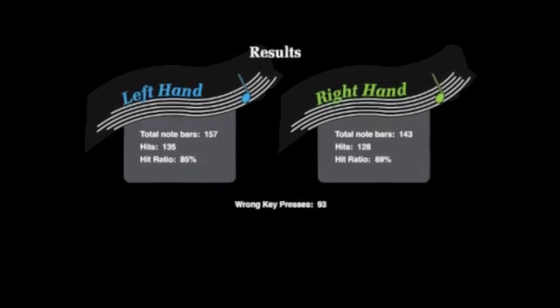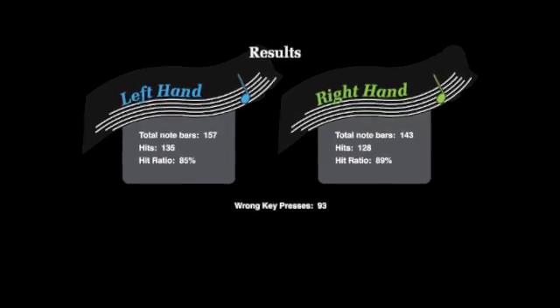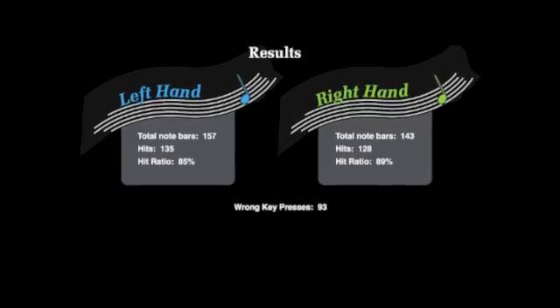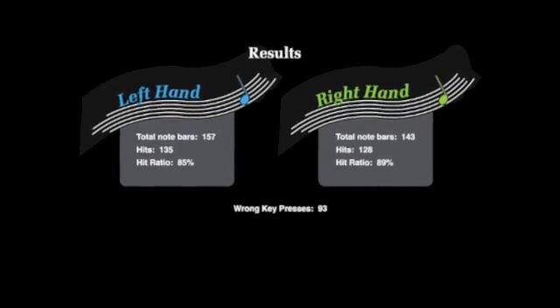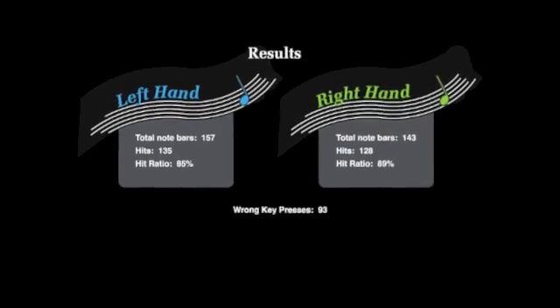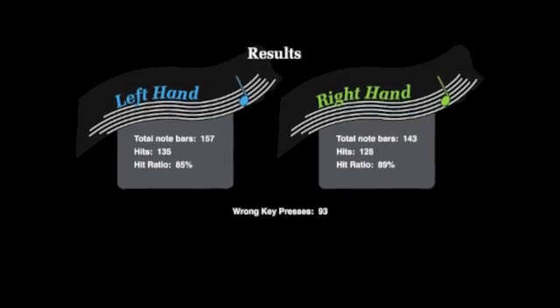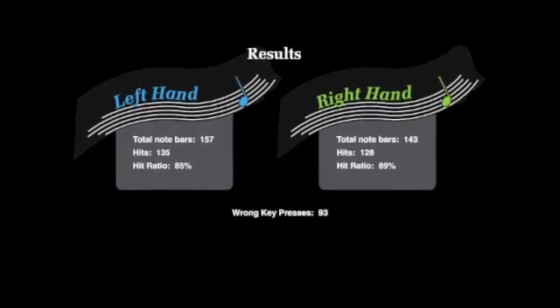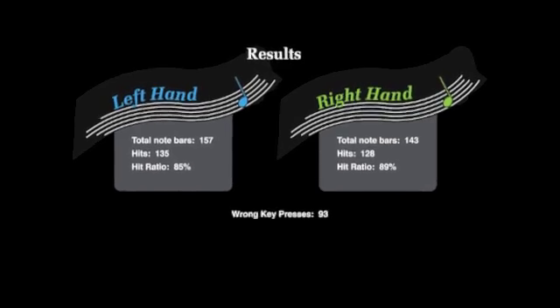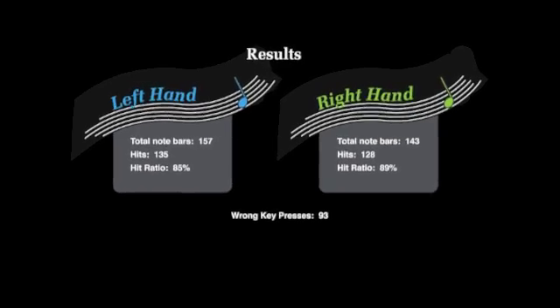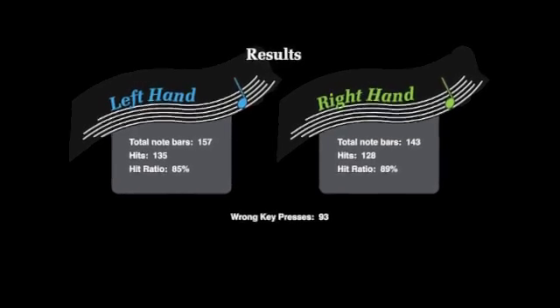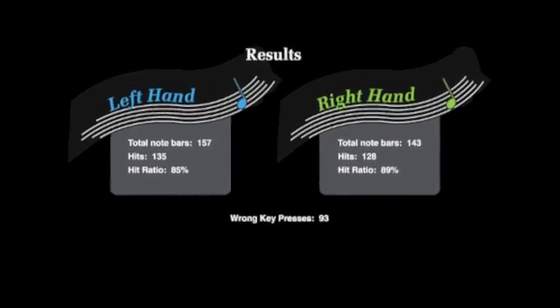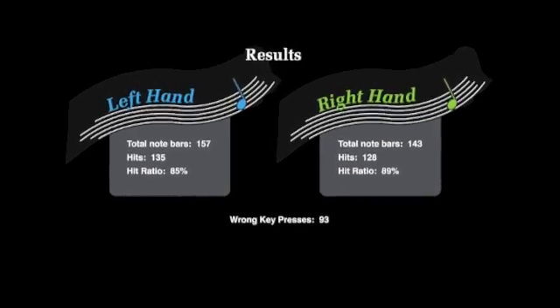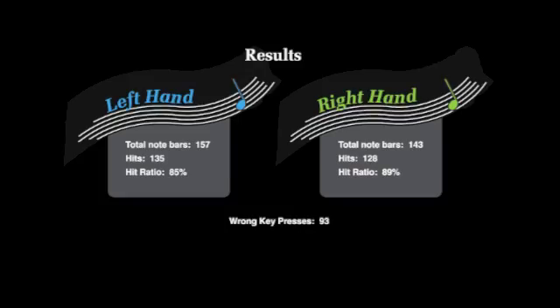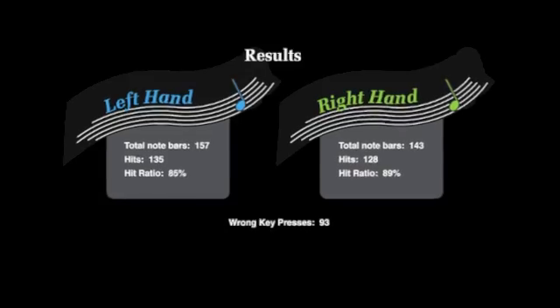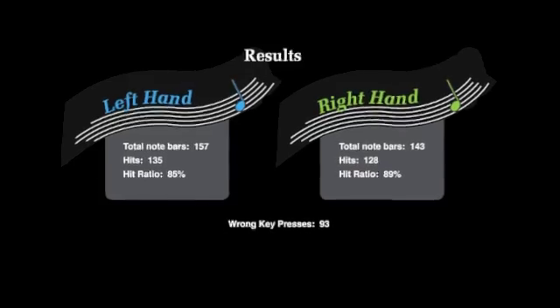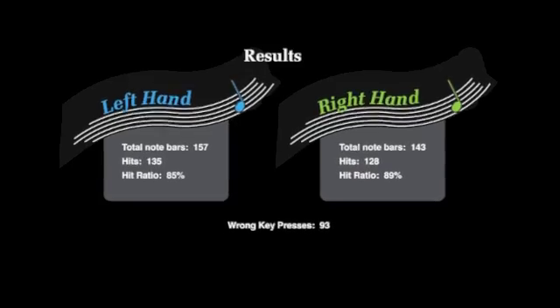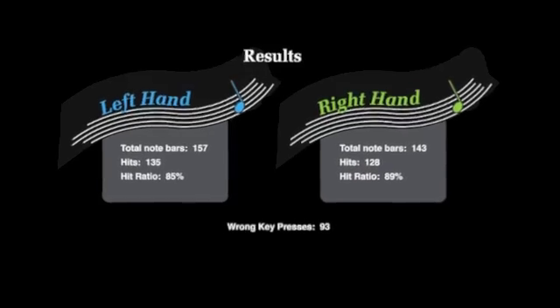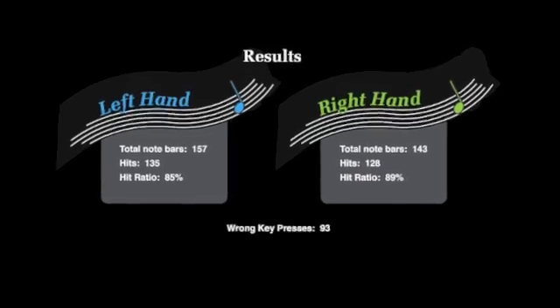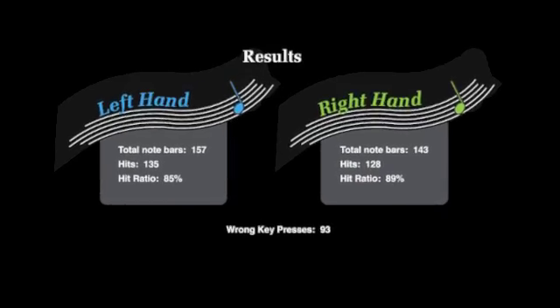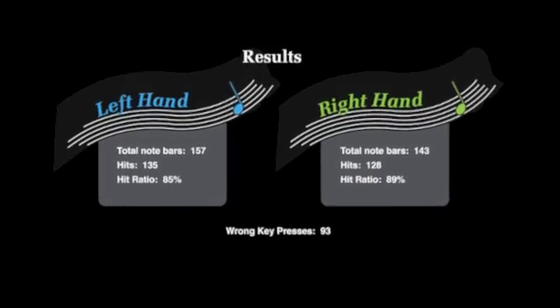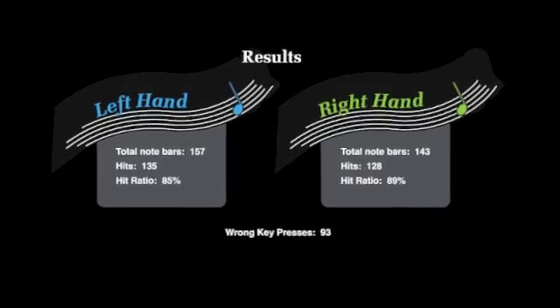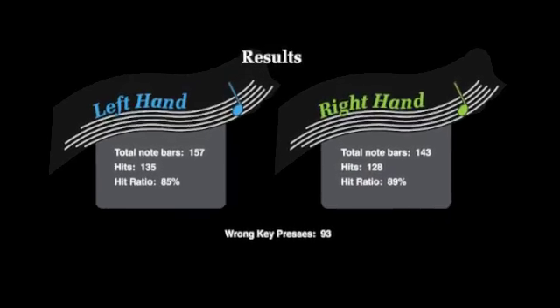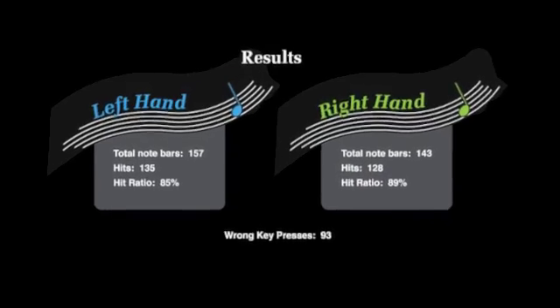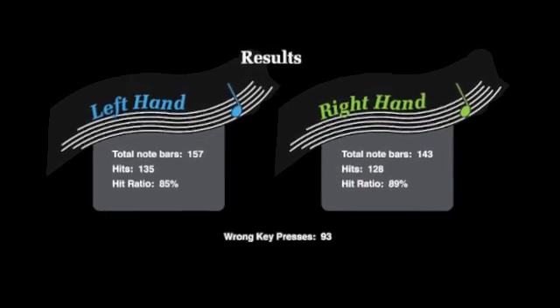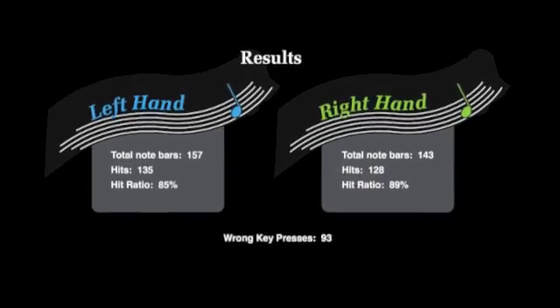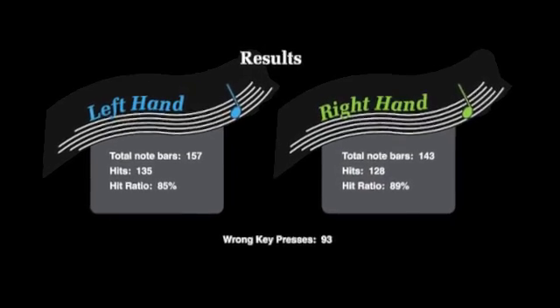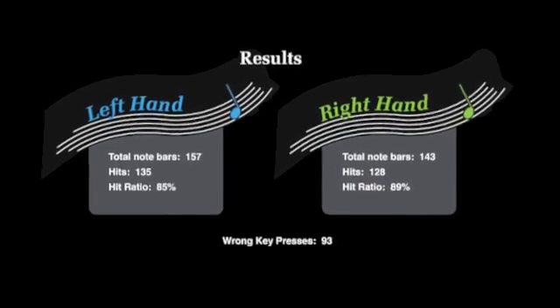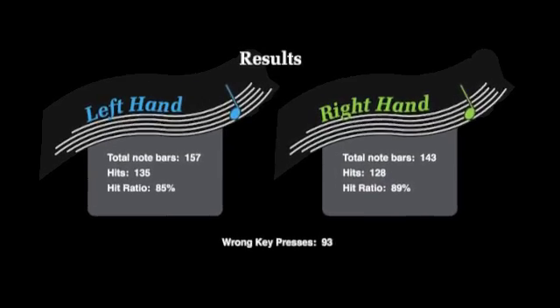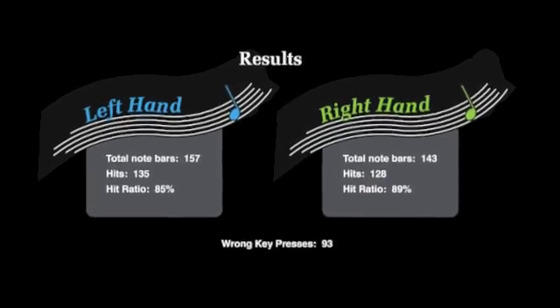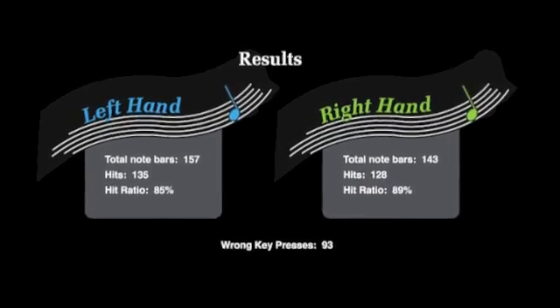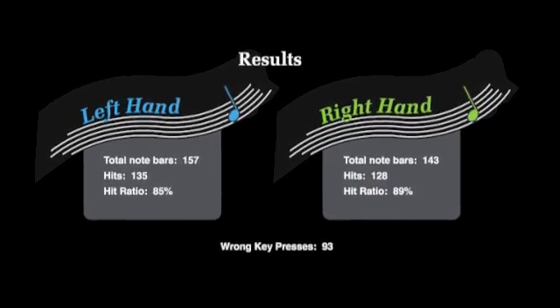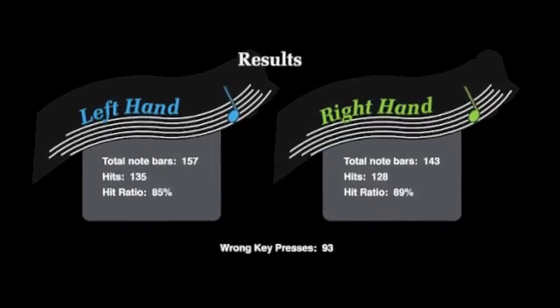When a song finishes, a simple results screen shows the user how well he performed.